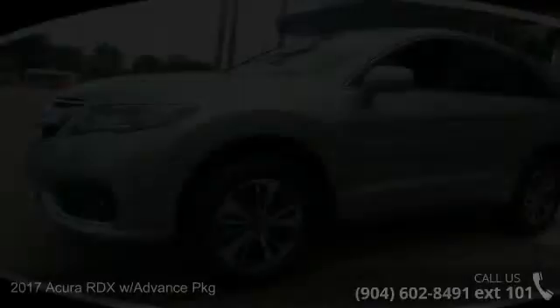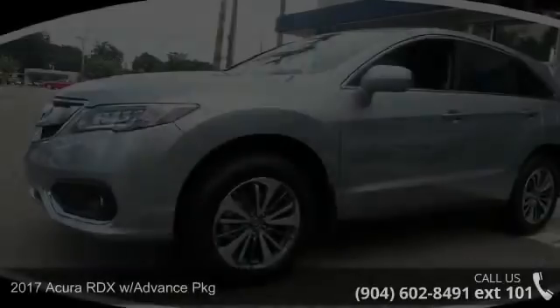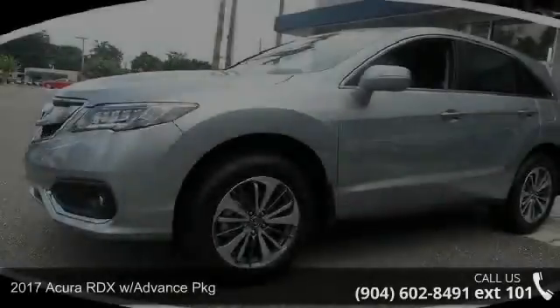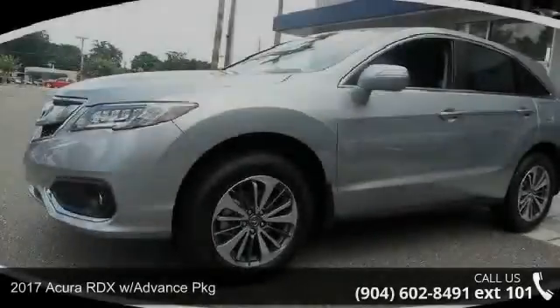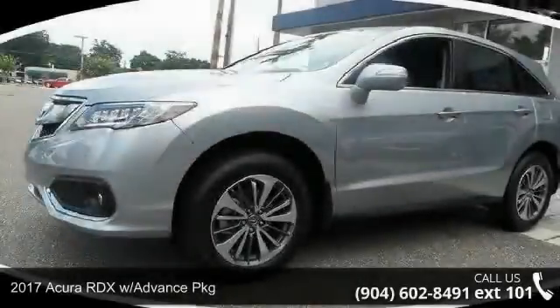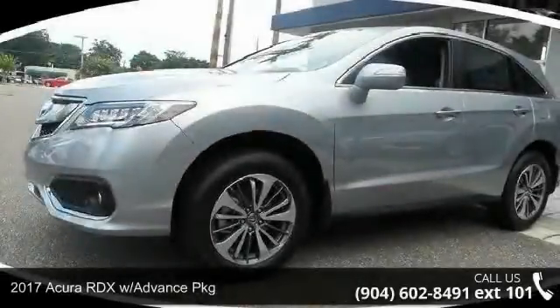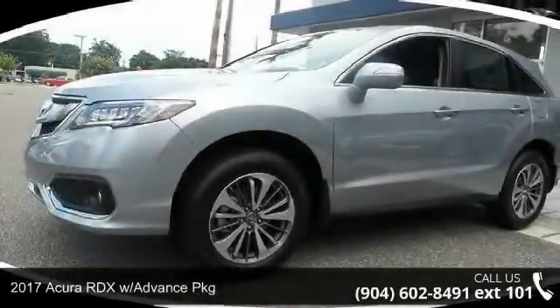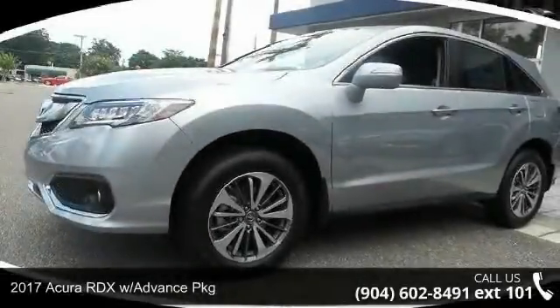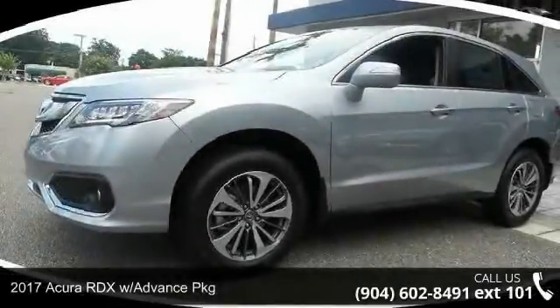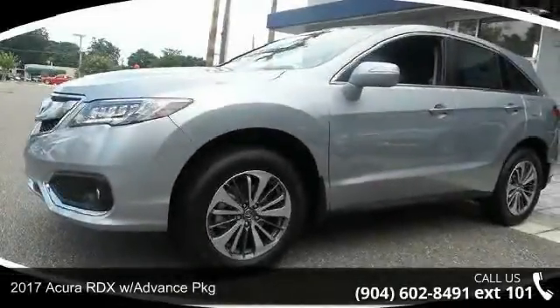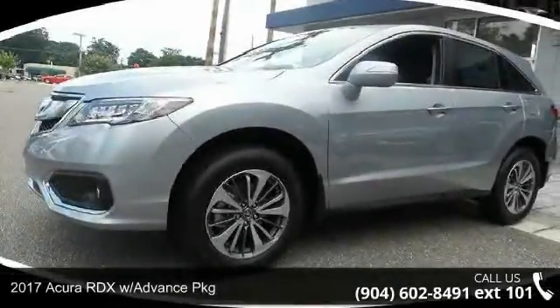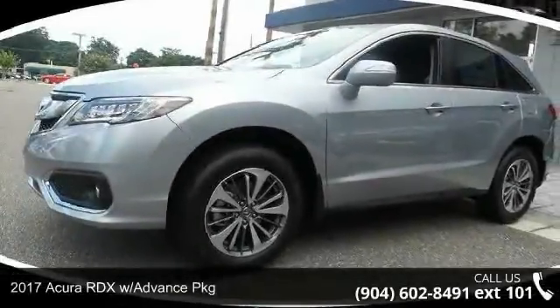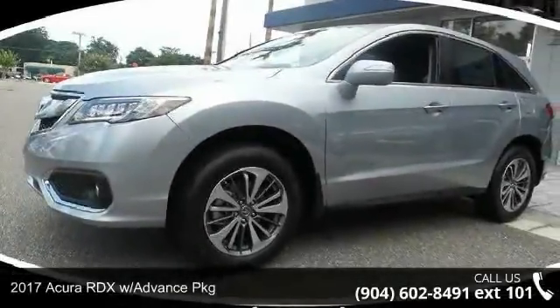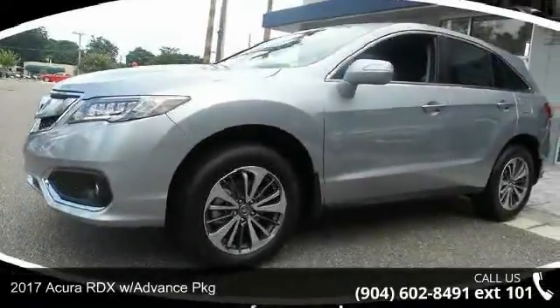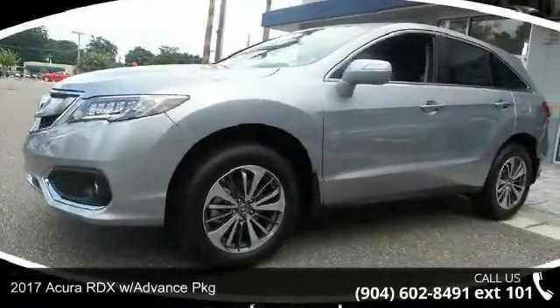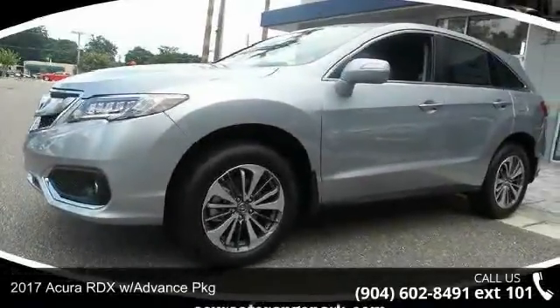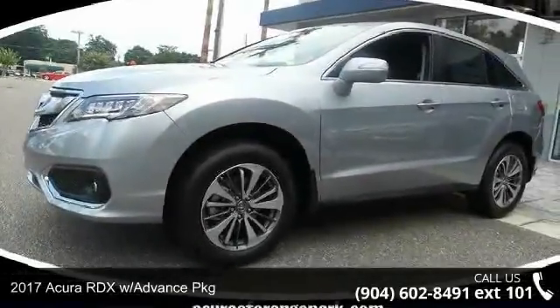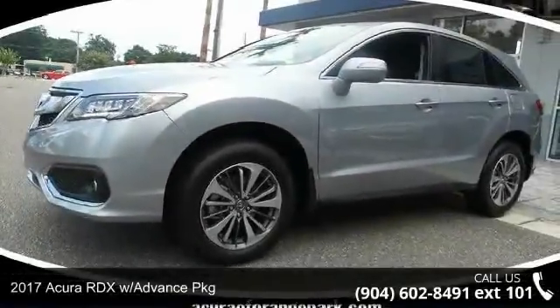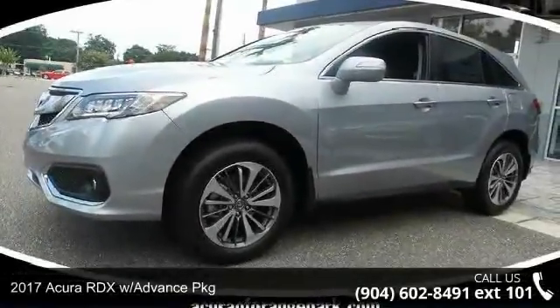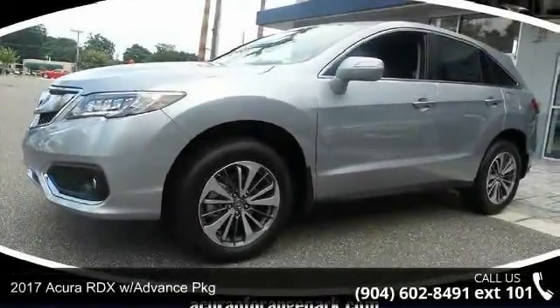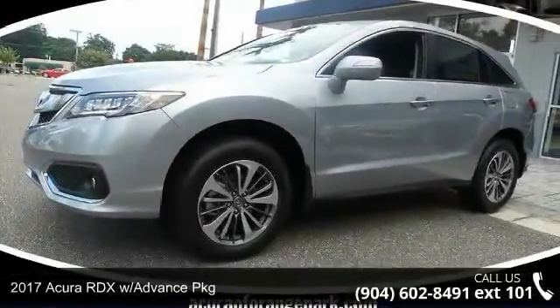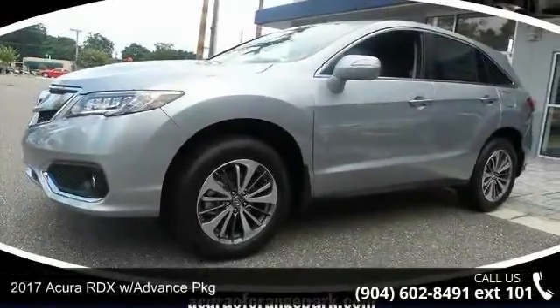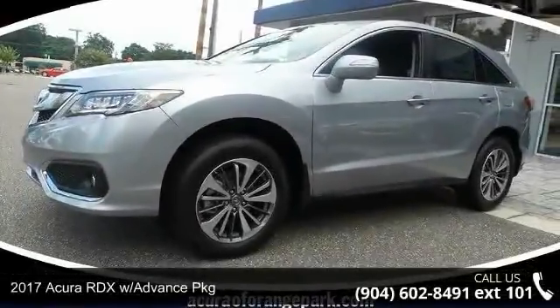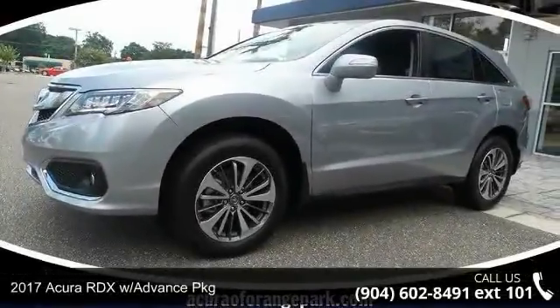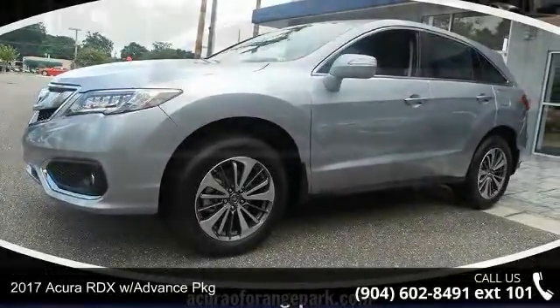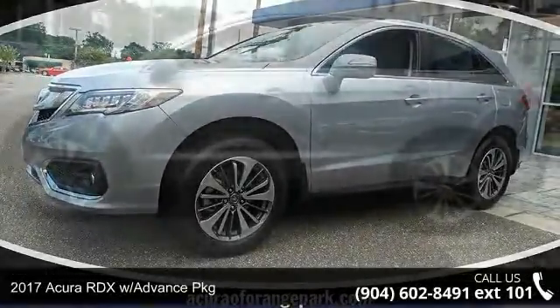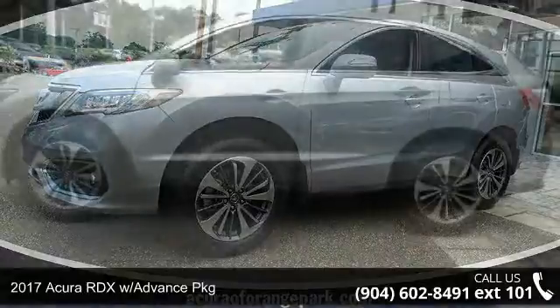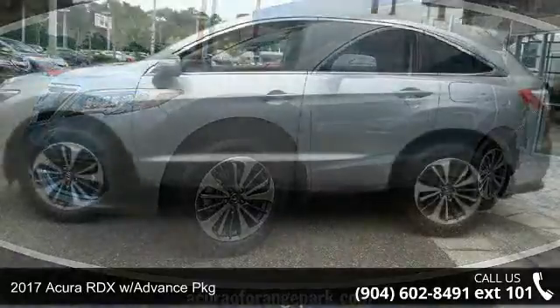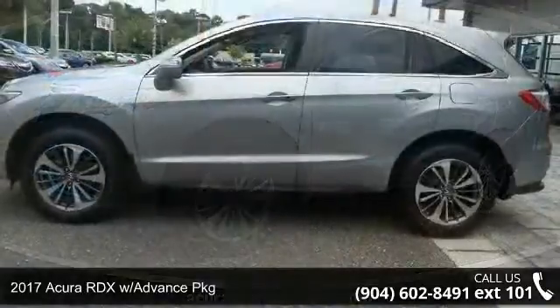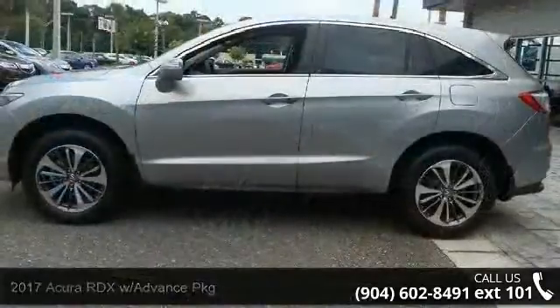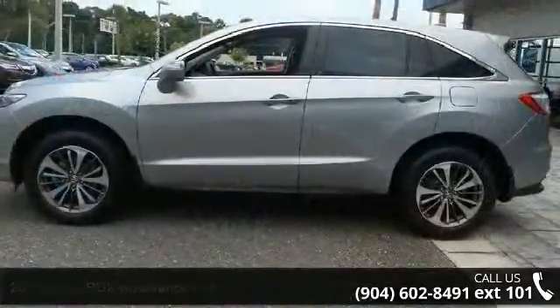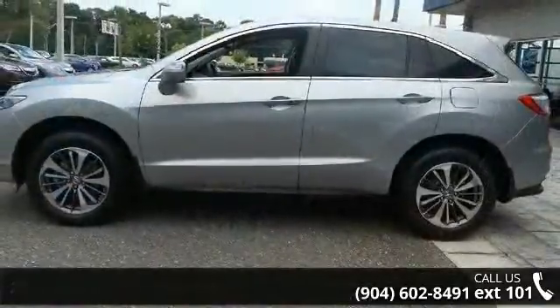Presenting the 2017 Acura RDX. If you are looking for a first class ride, you have found it.